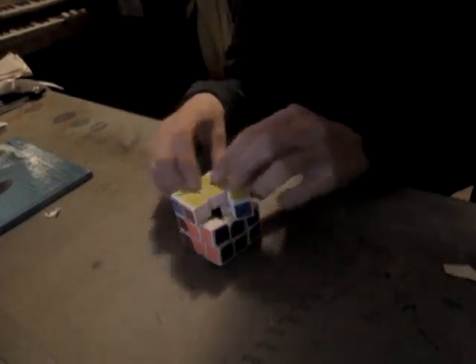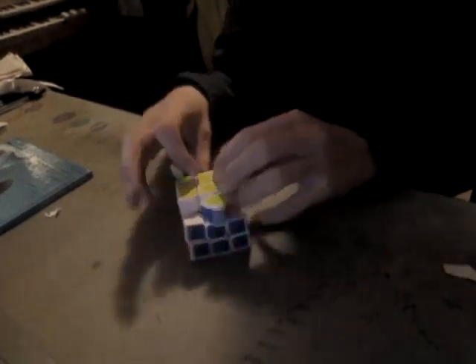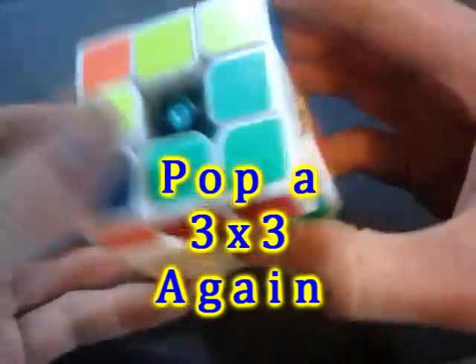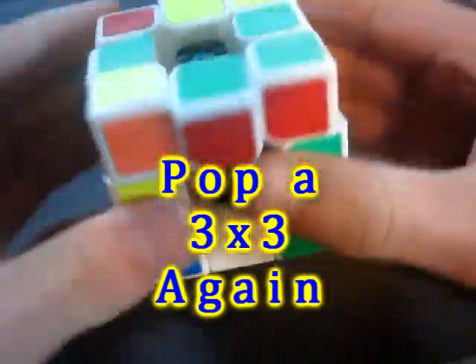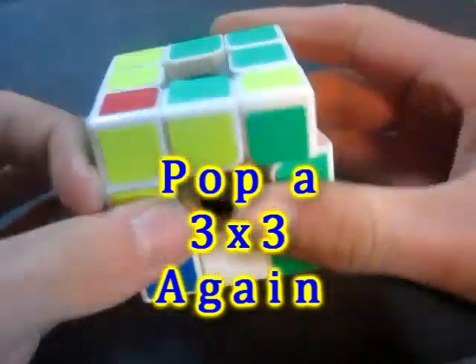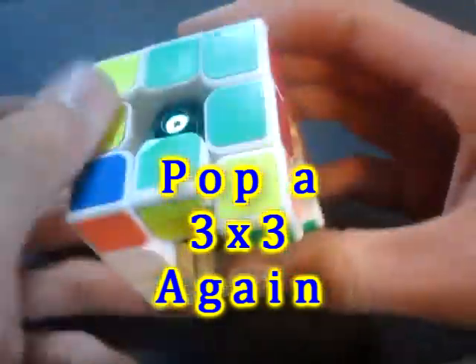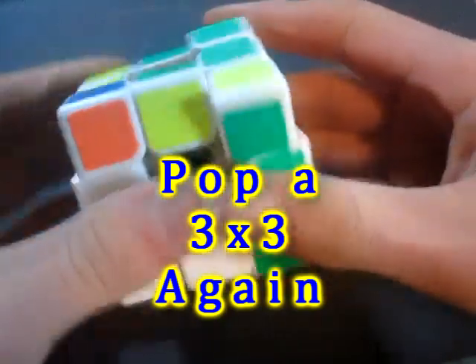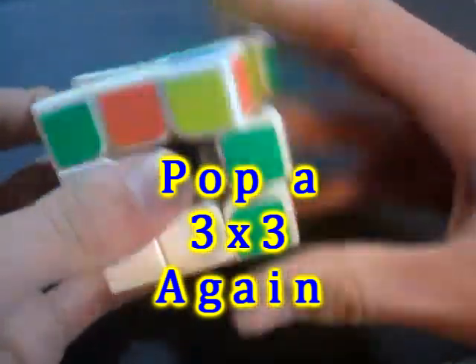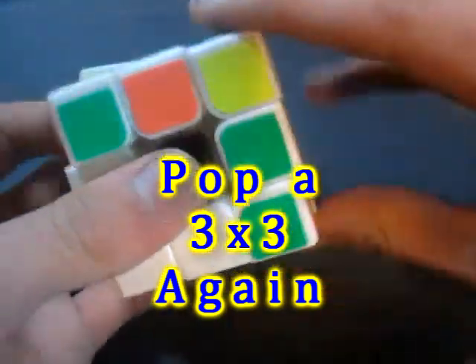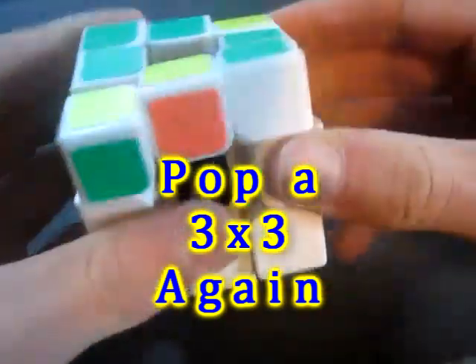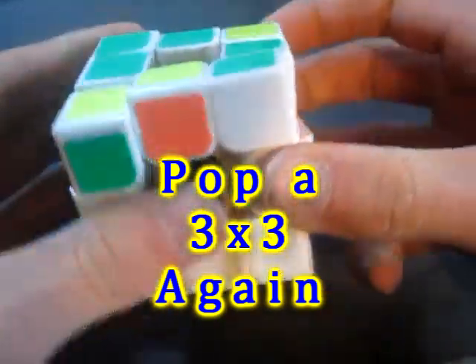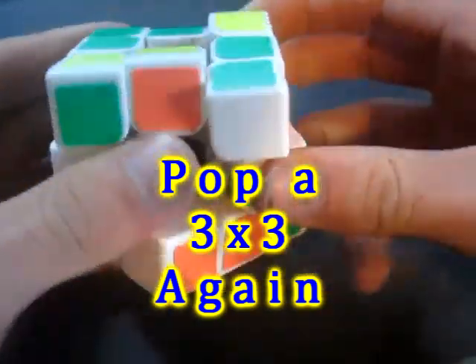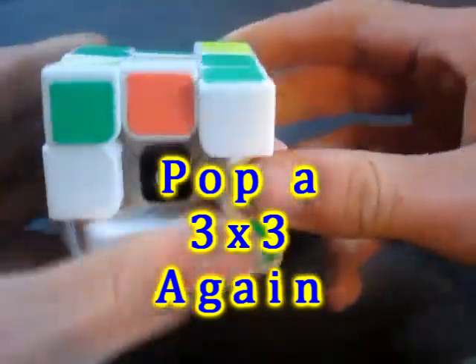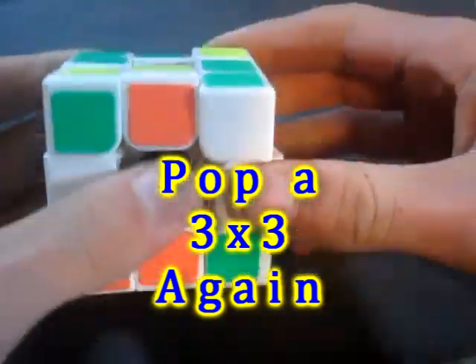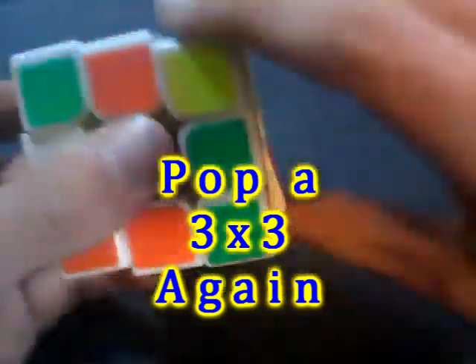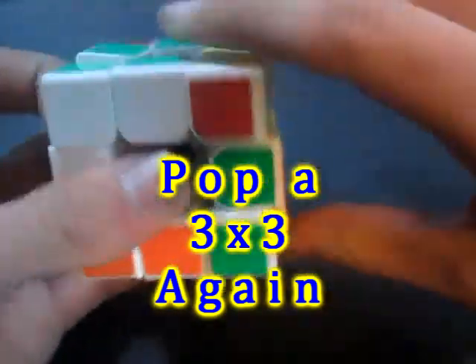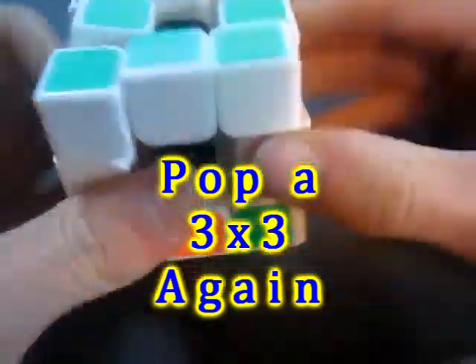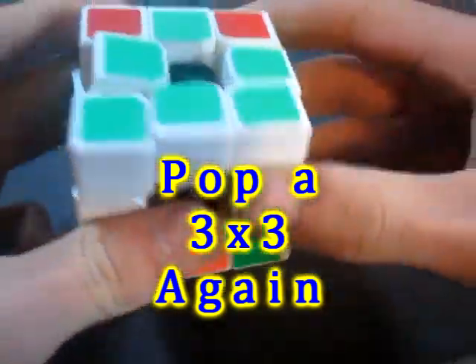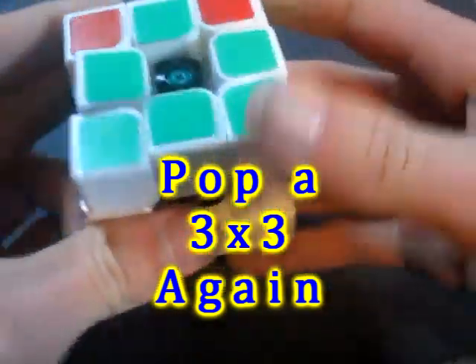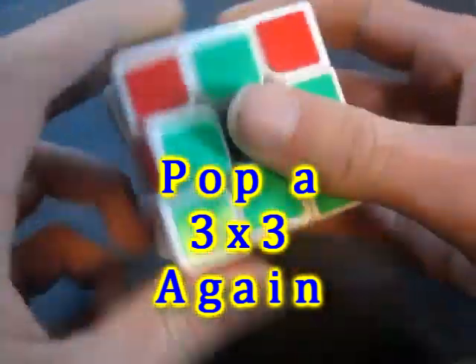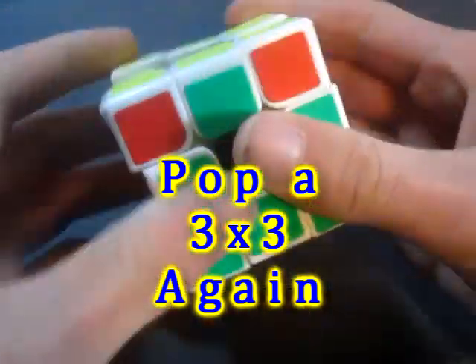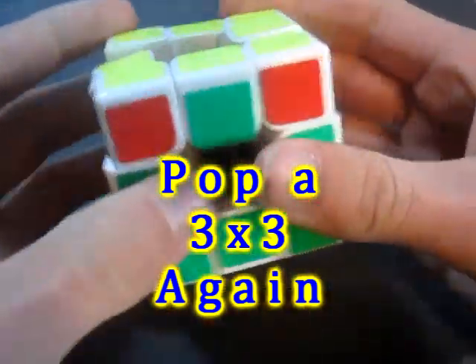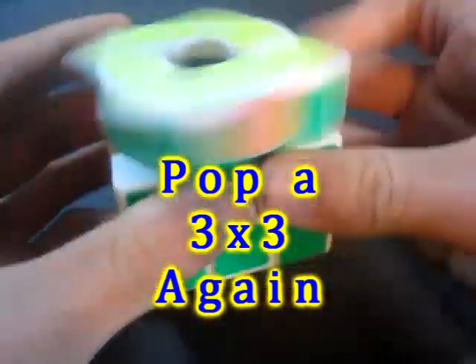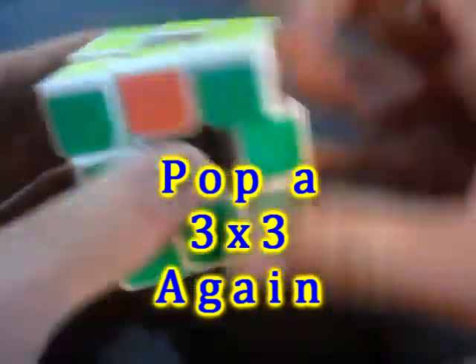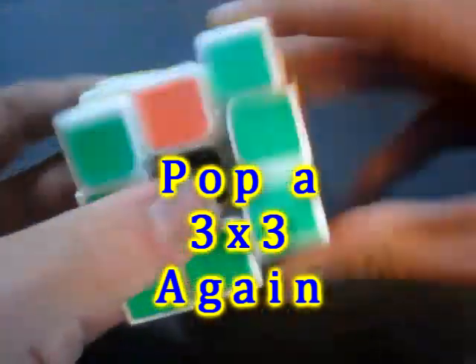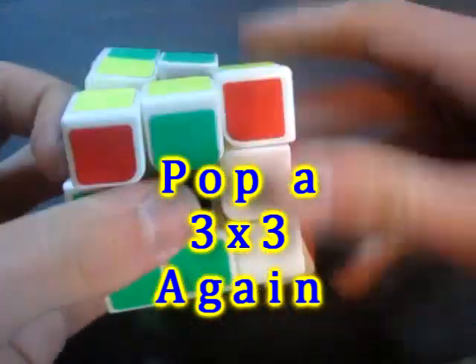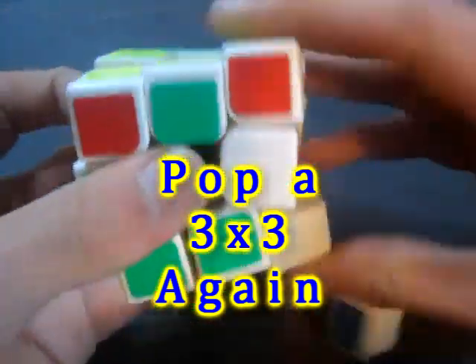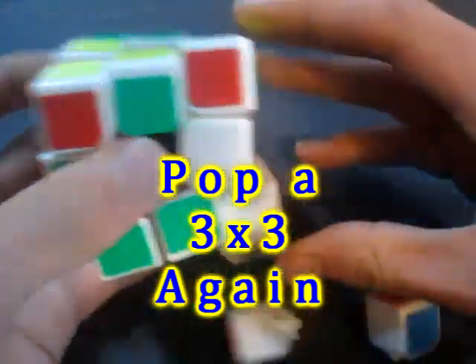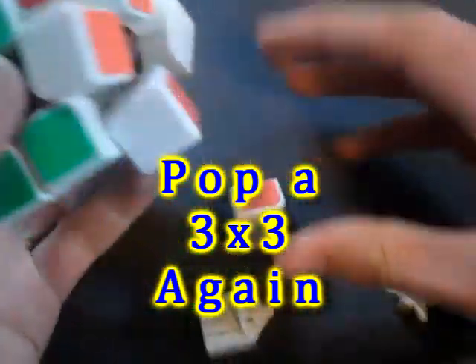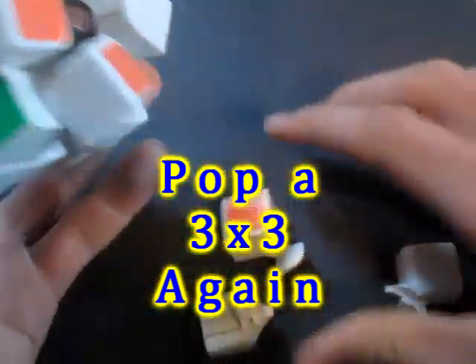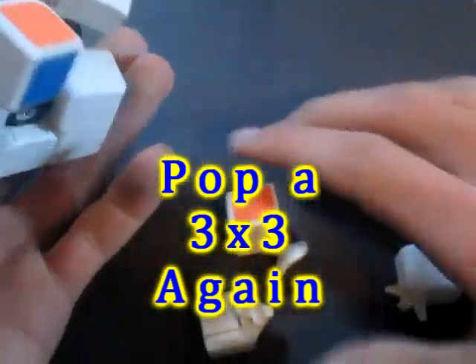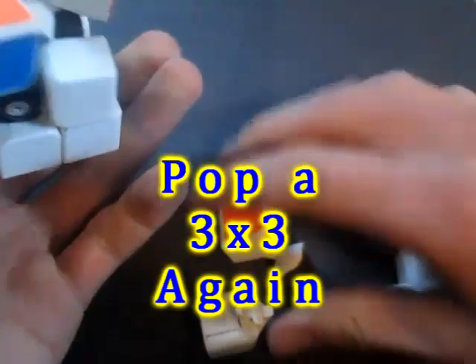It's actually a pretty sturdy cube. You just can't solve it very fast. We go!